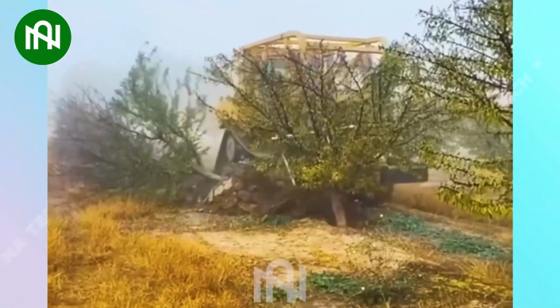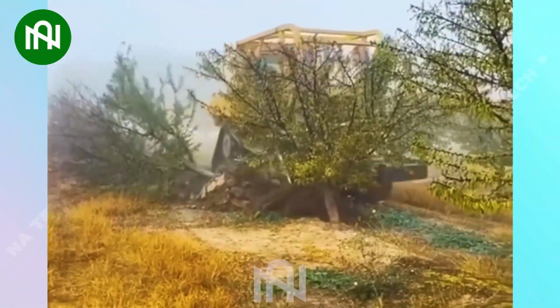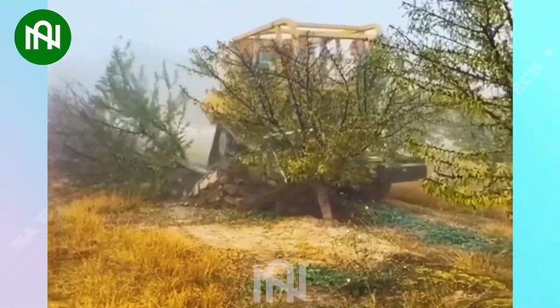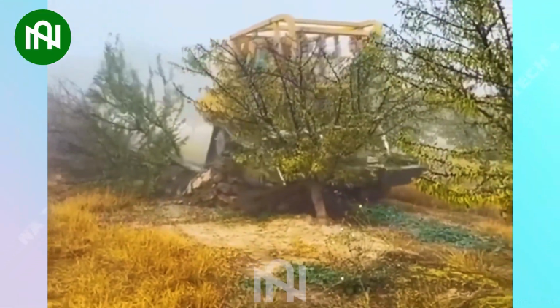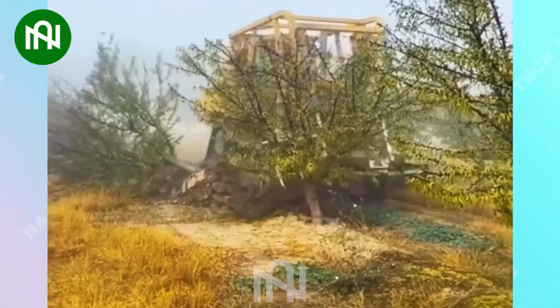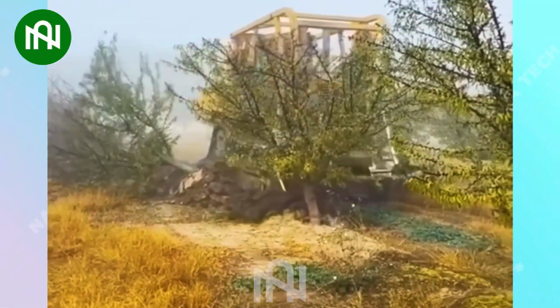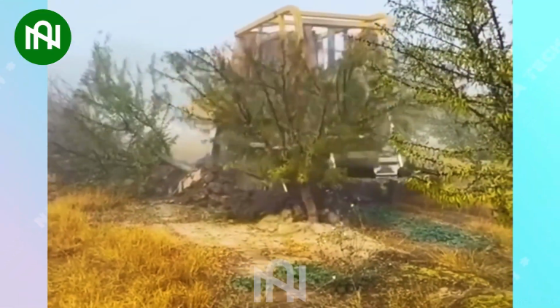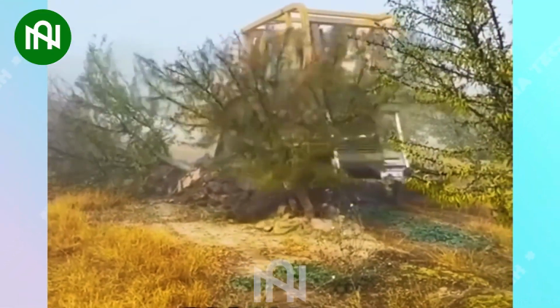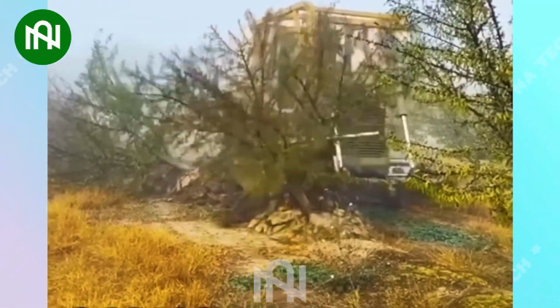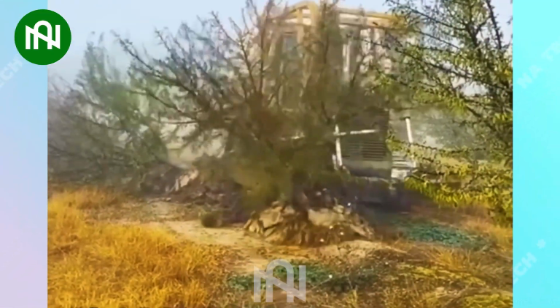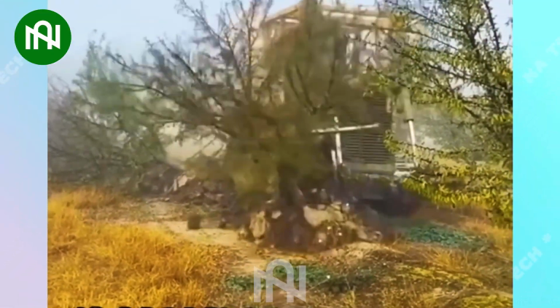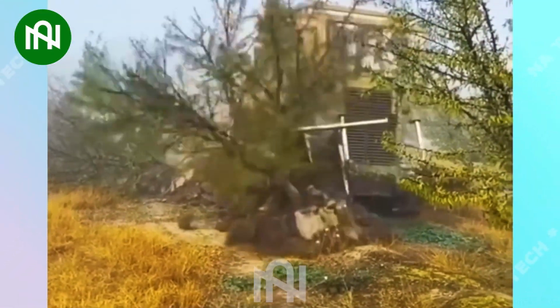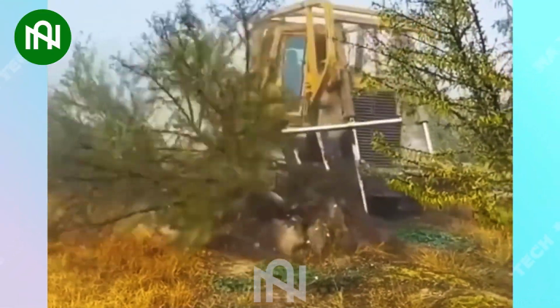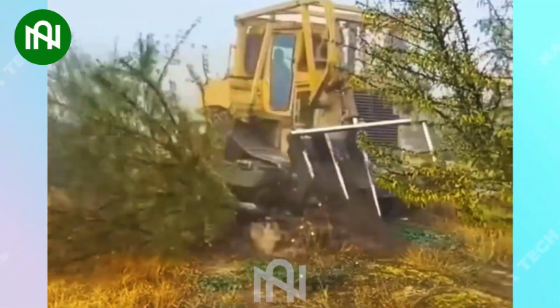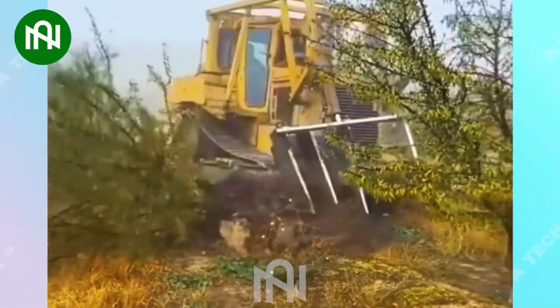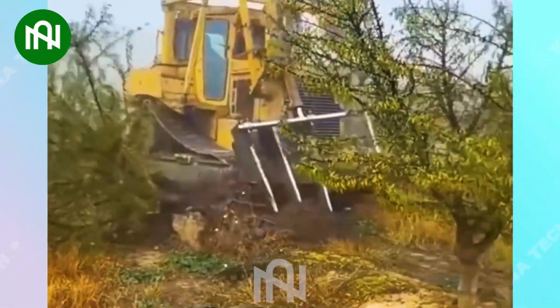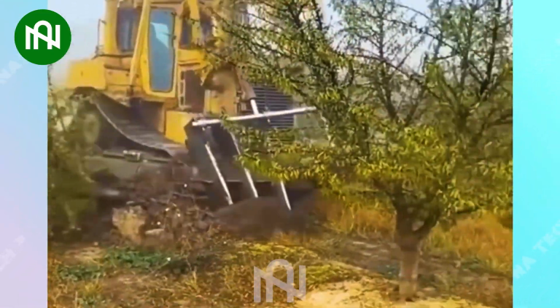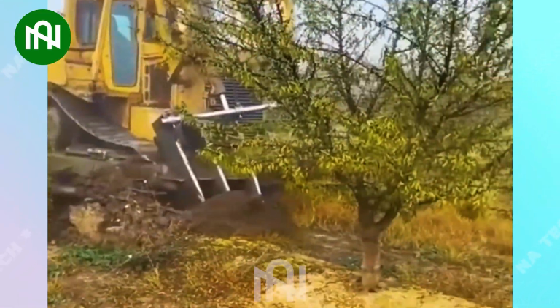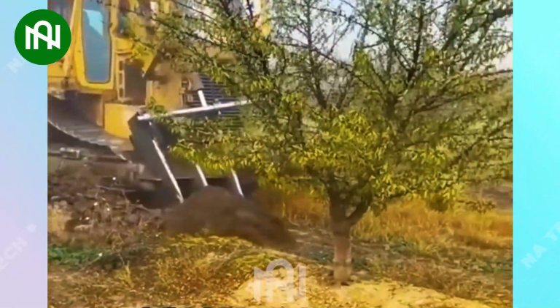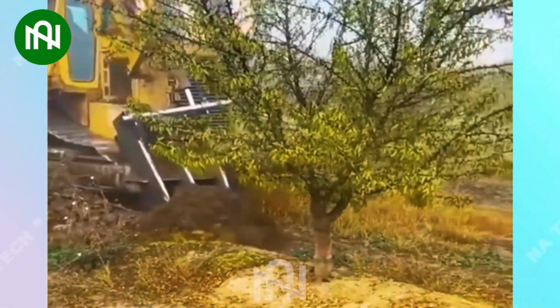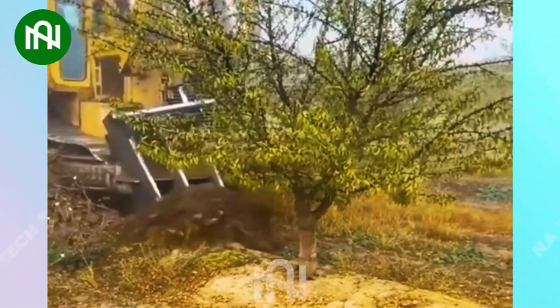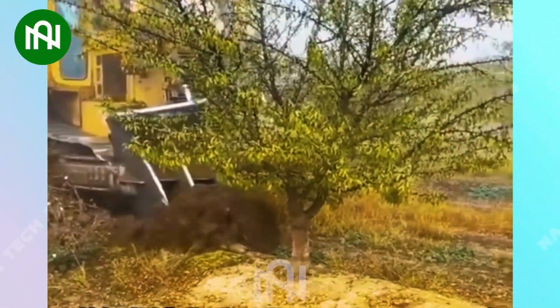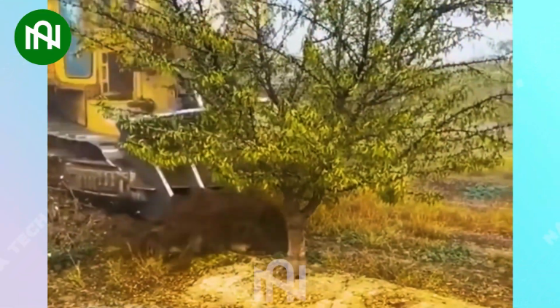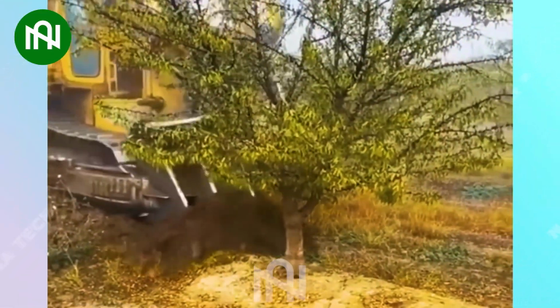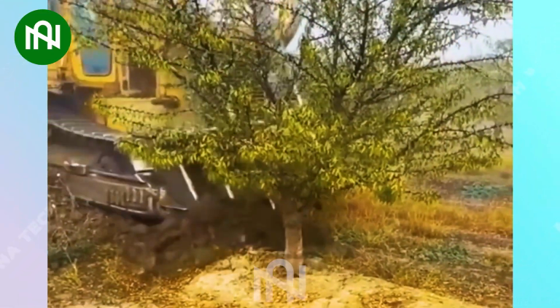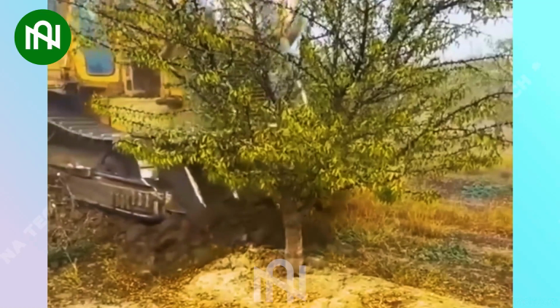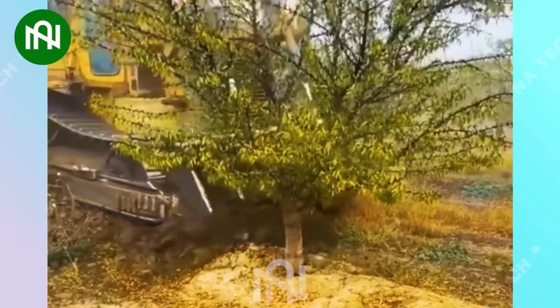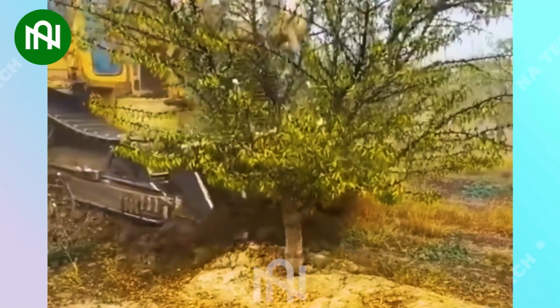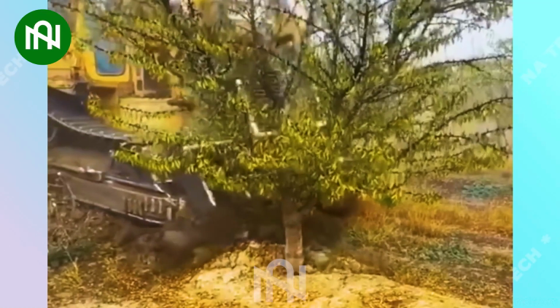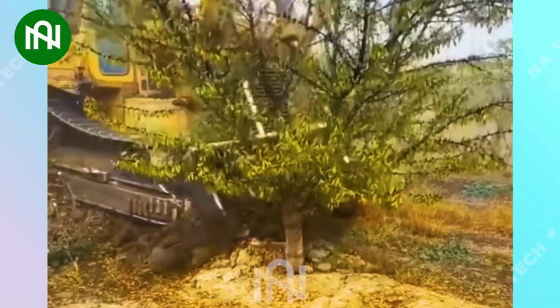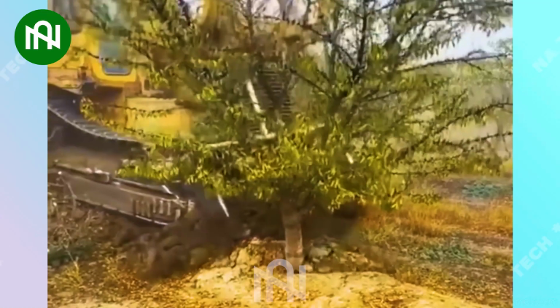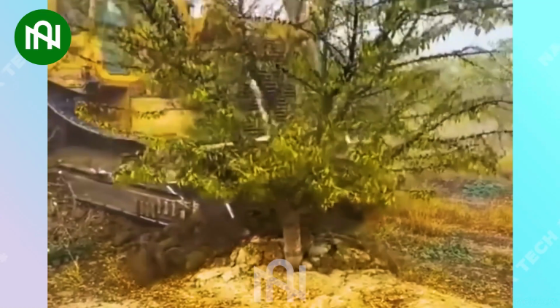How easy it is! This machine uproots large tree stumps like pulling carrots.